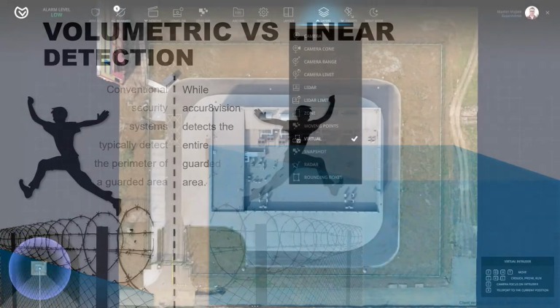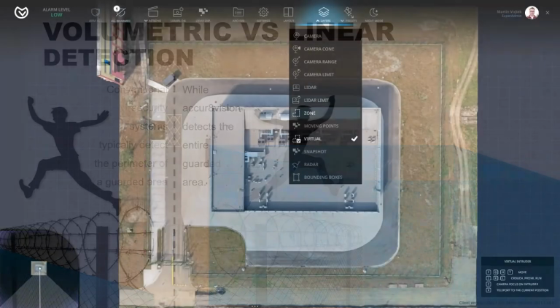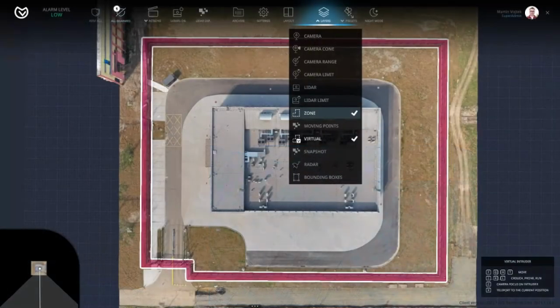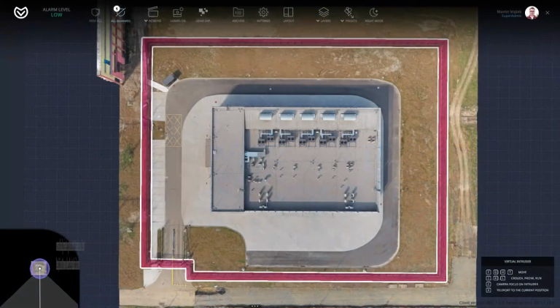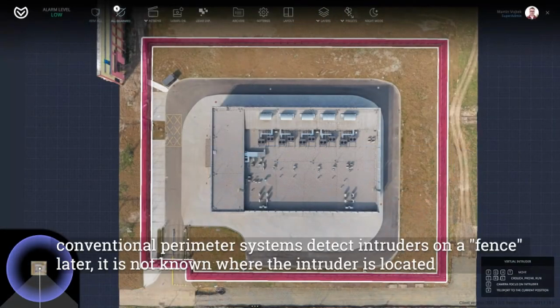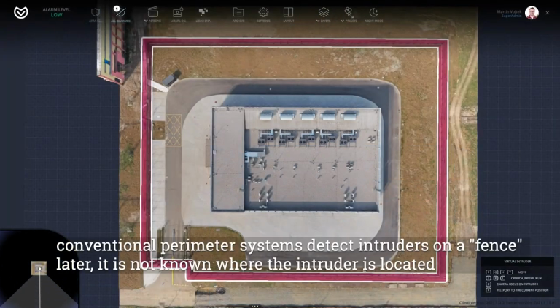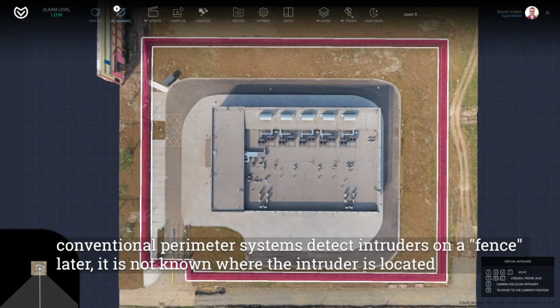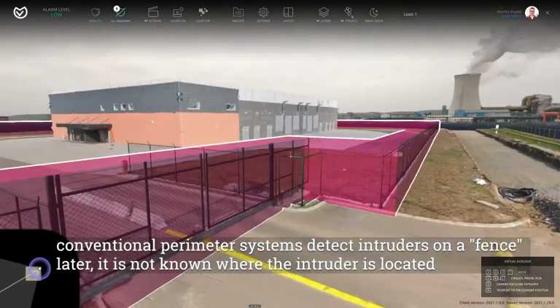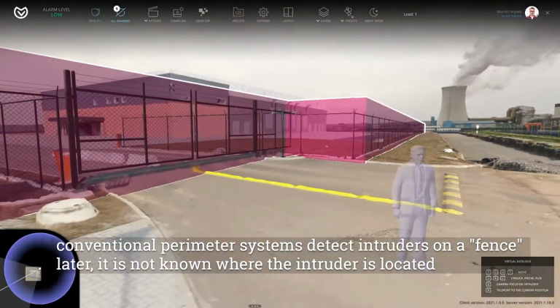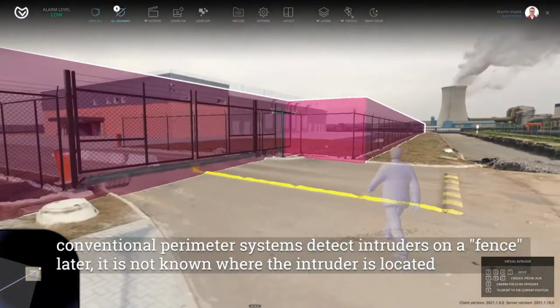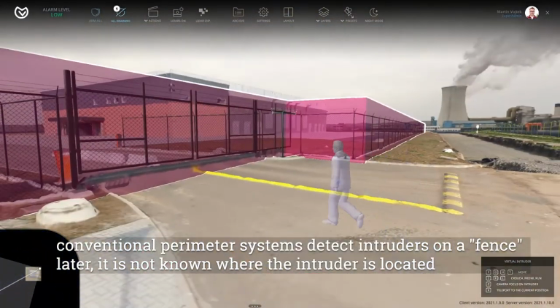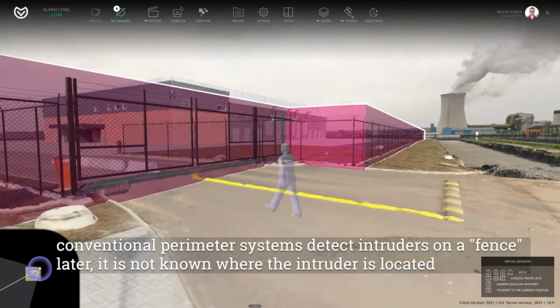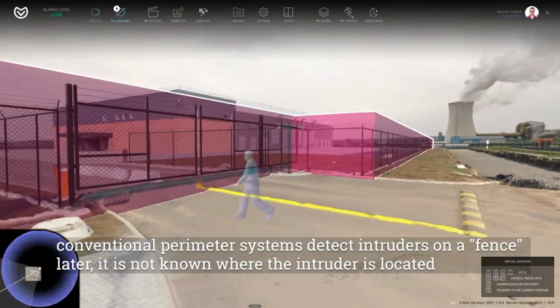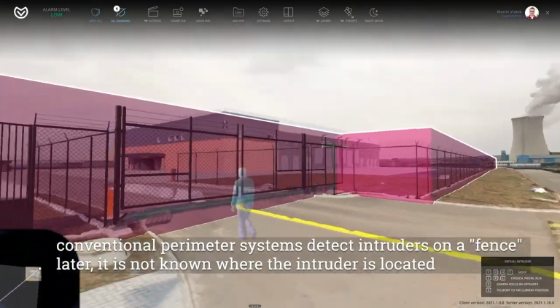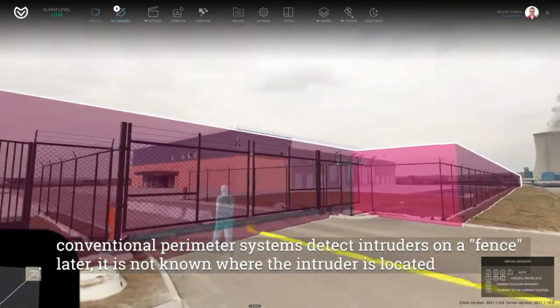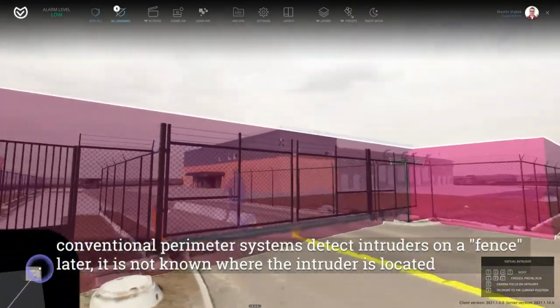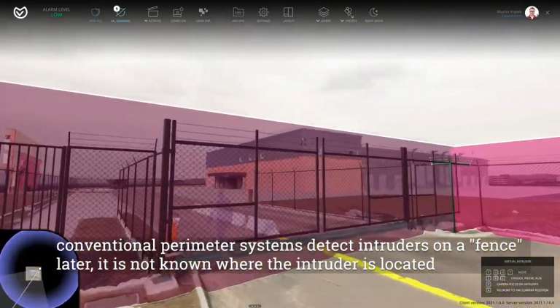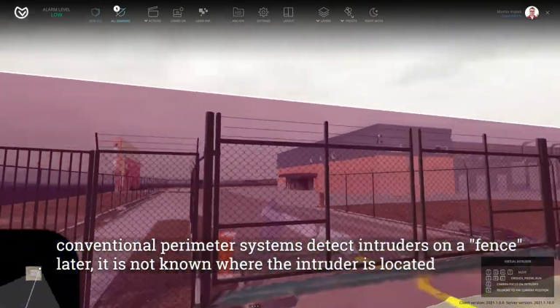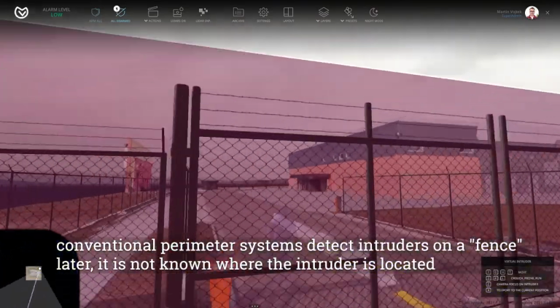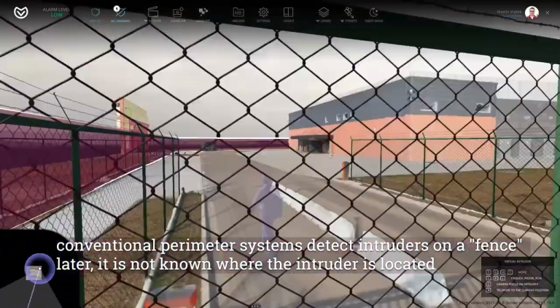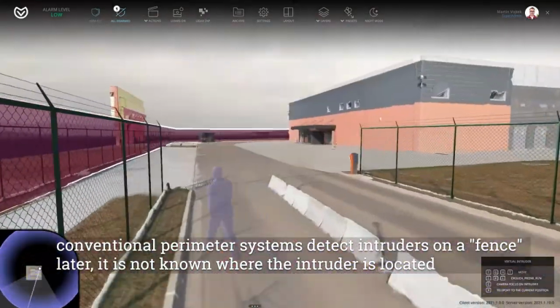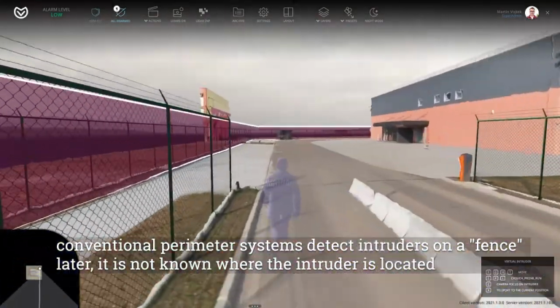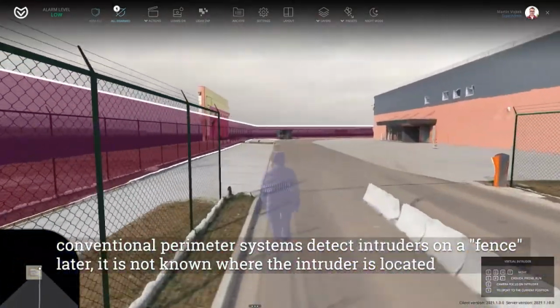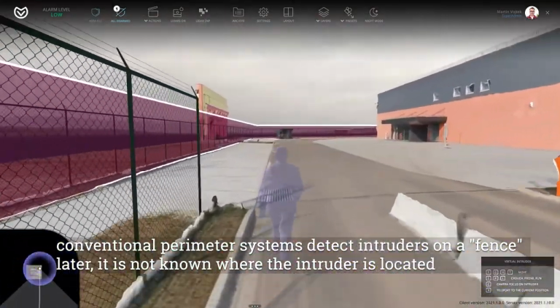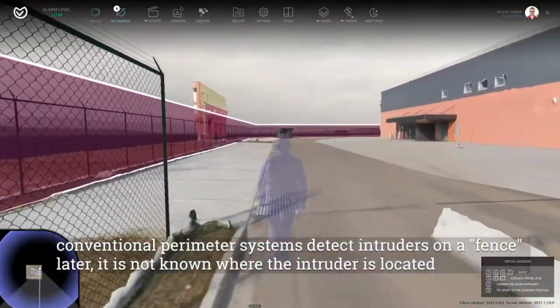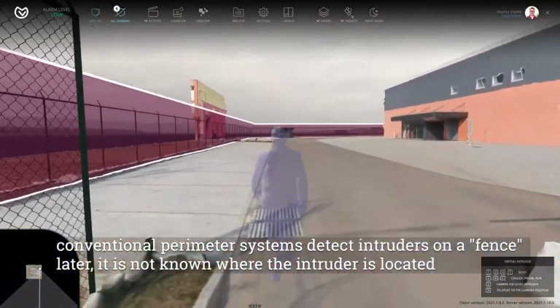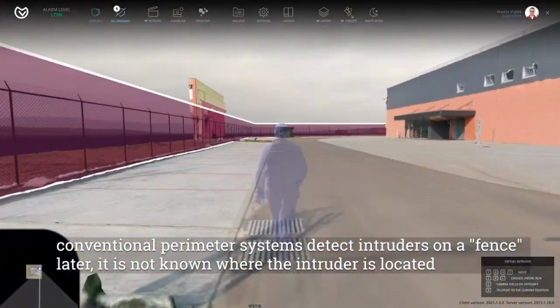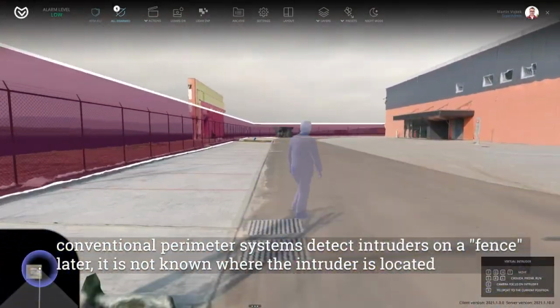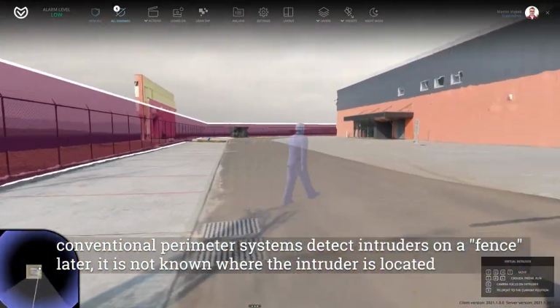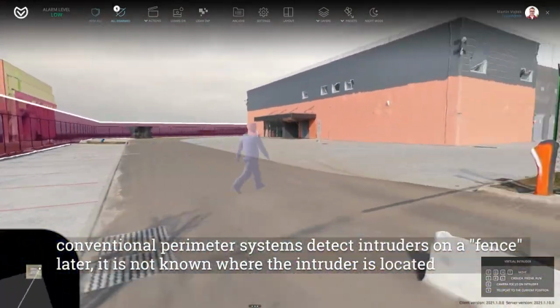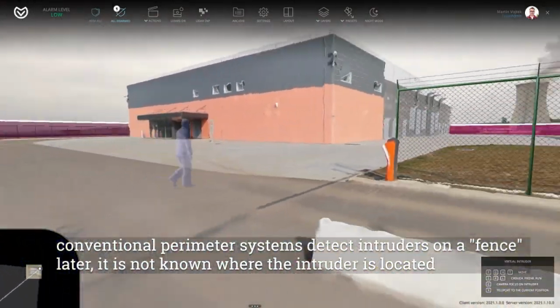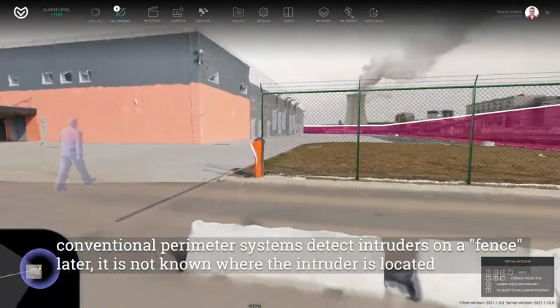Conventional perimeter systems detect intruders on a fence. After that, it is not known where the intruder is located.